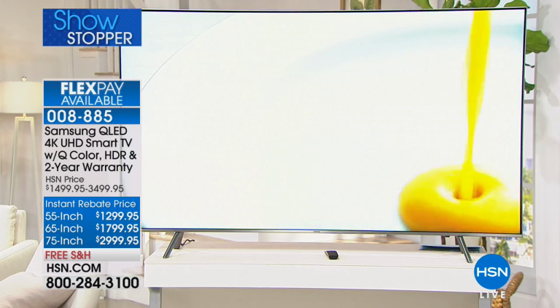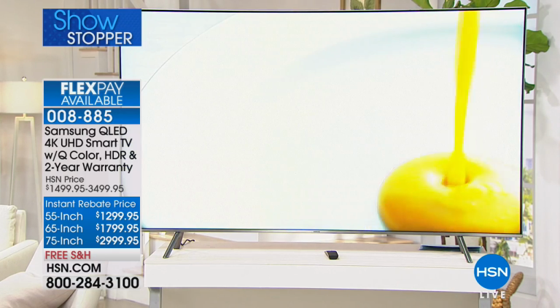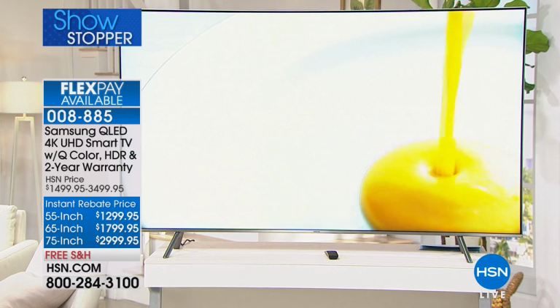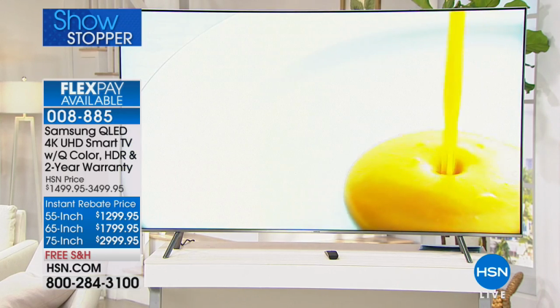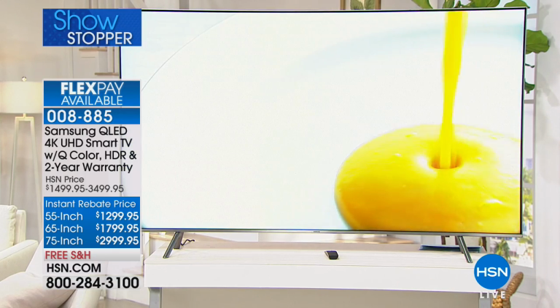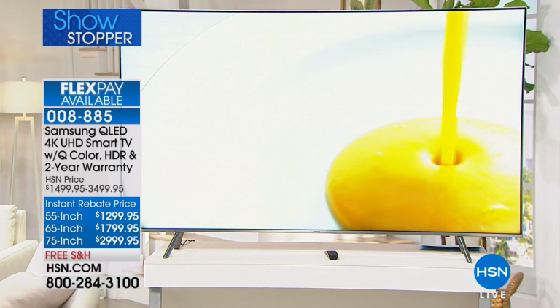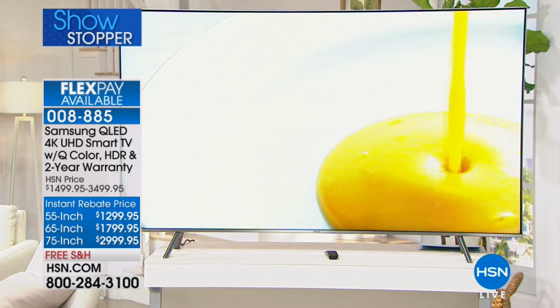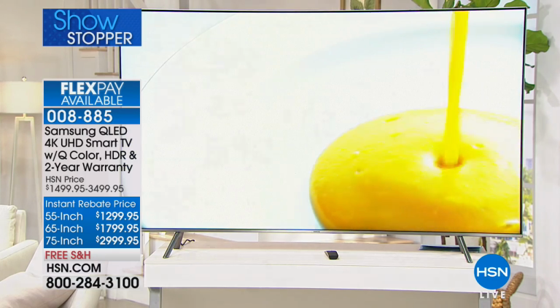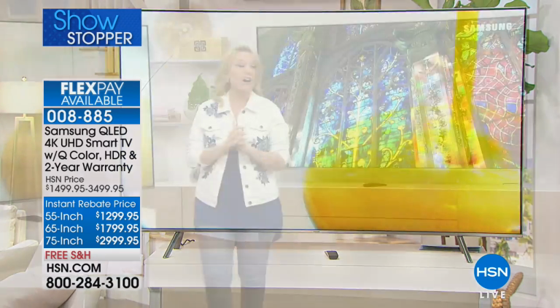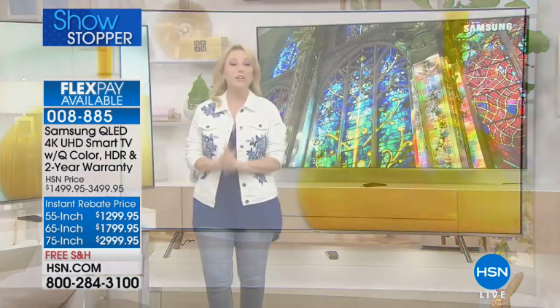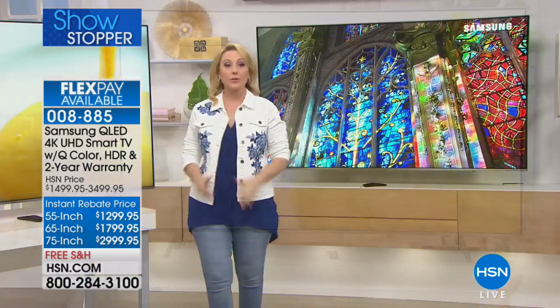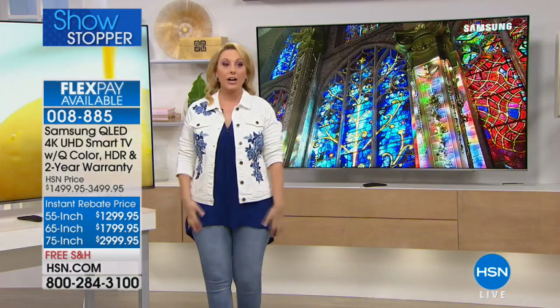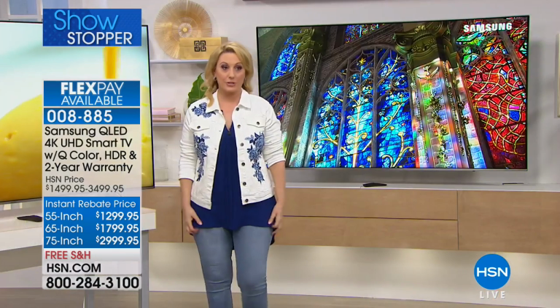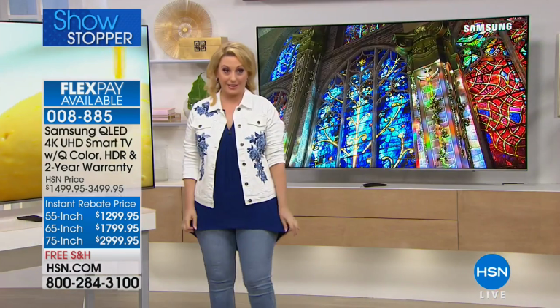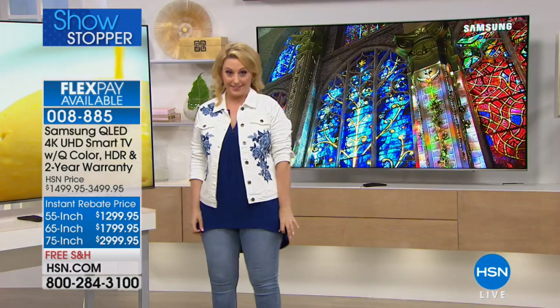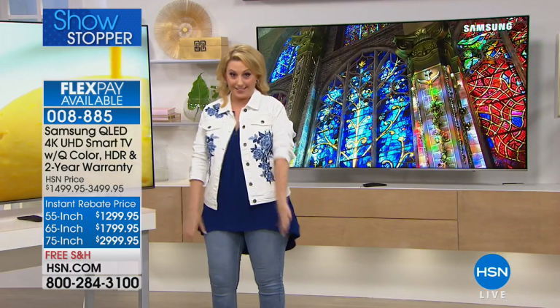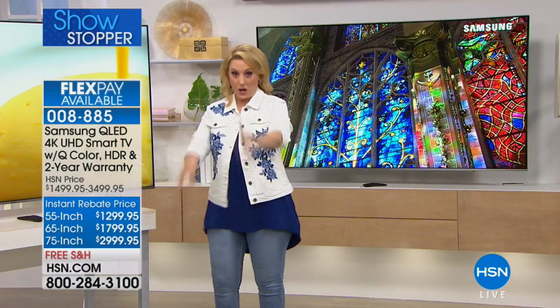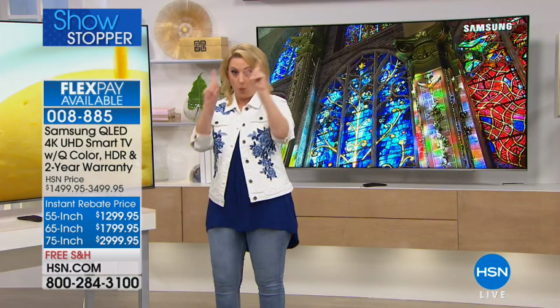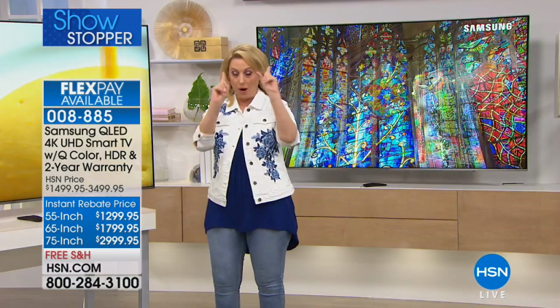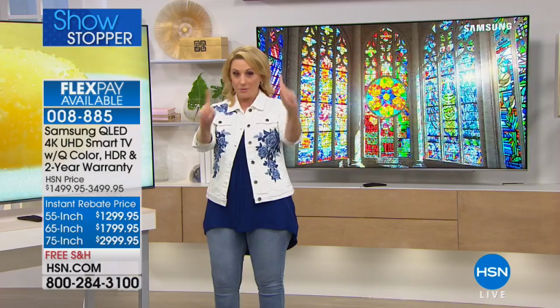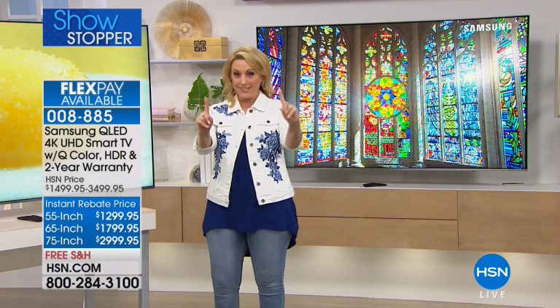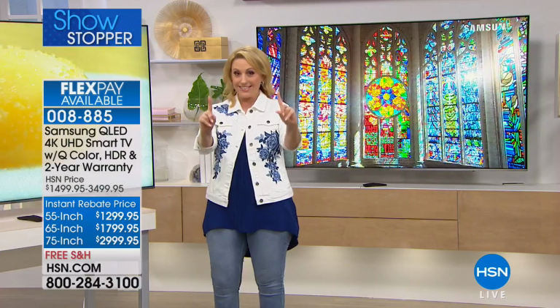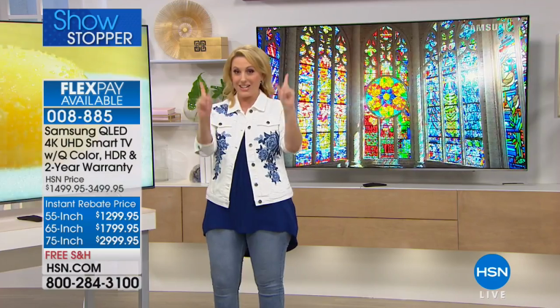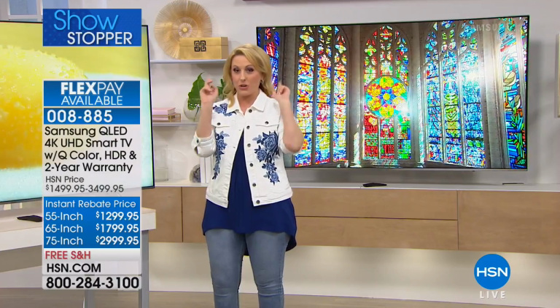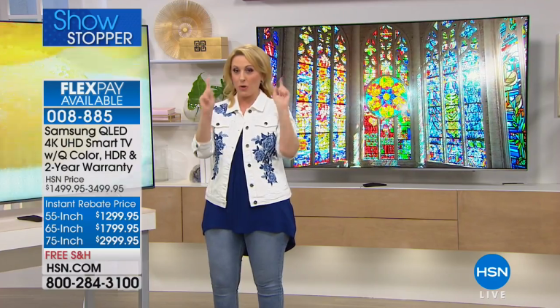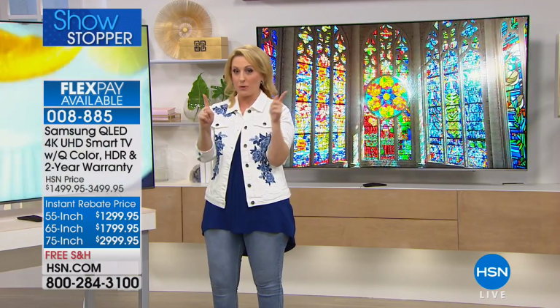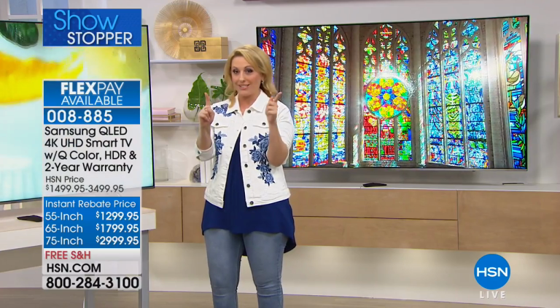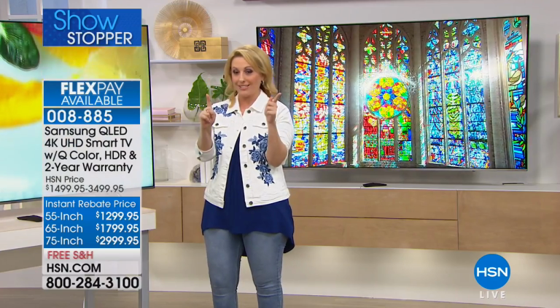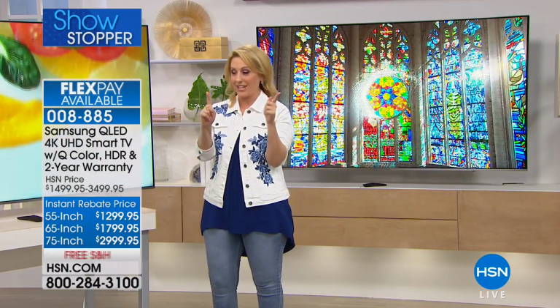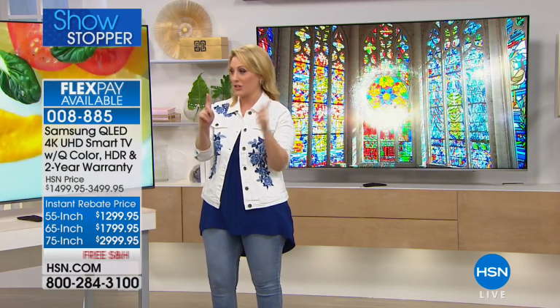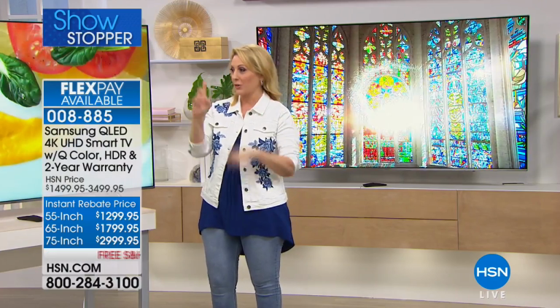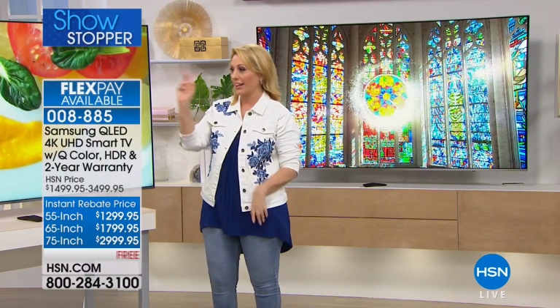Now here's the deal — we have under 100 of these. One presentation only.